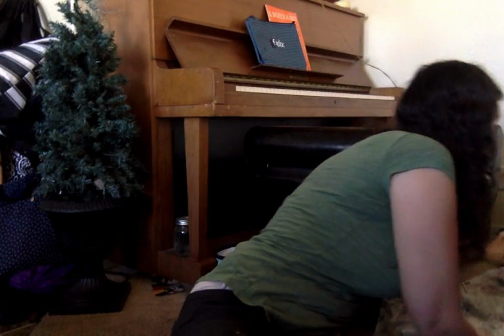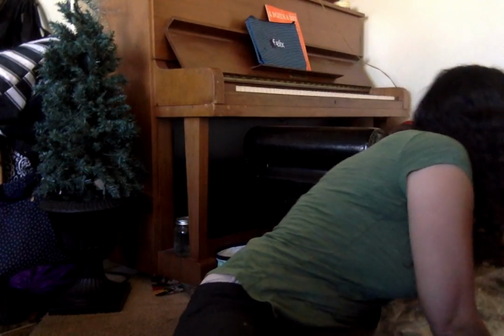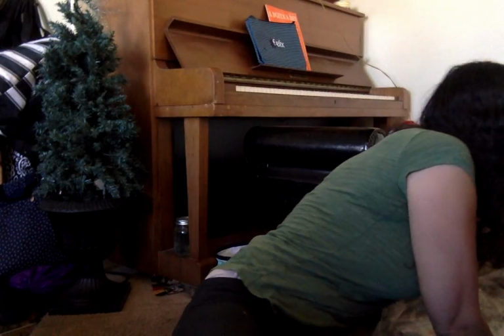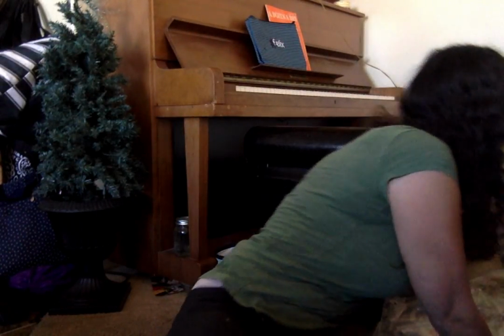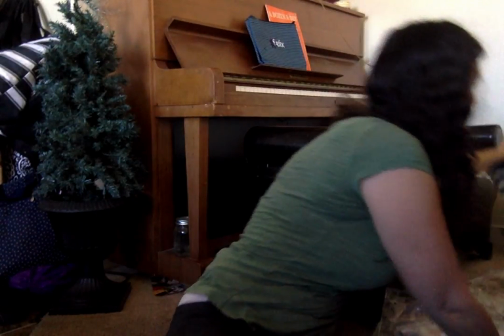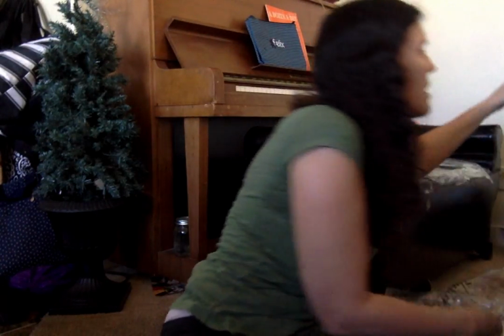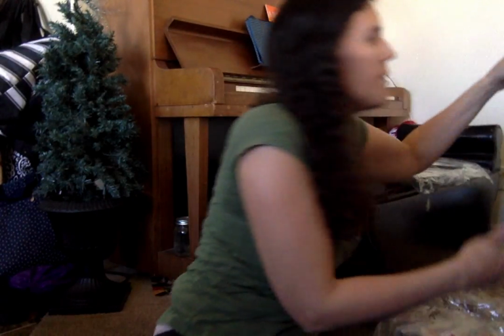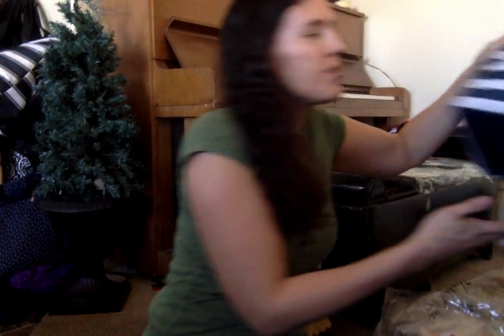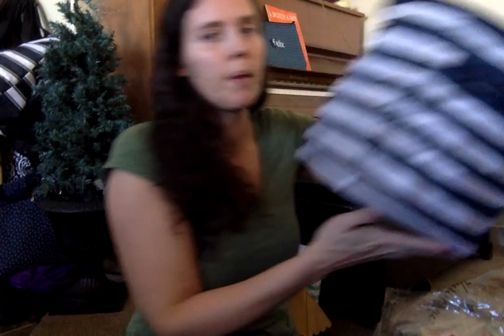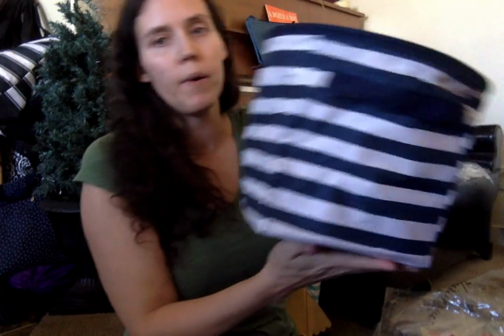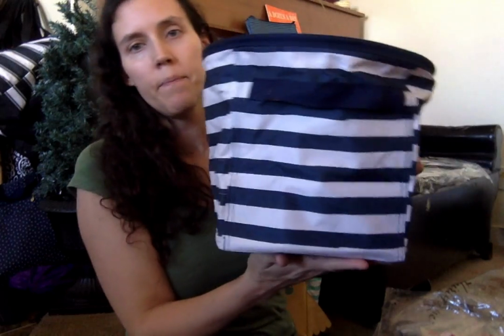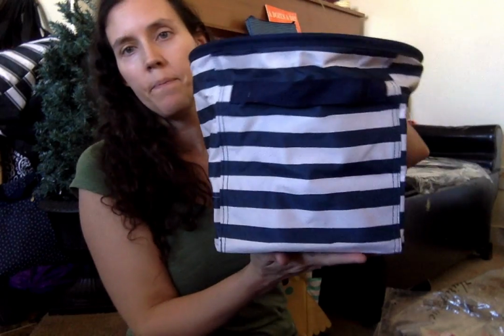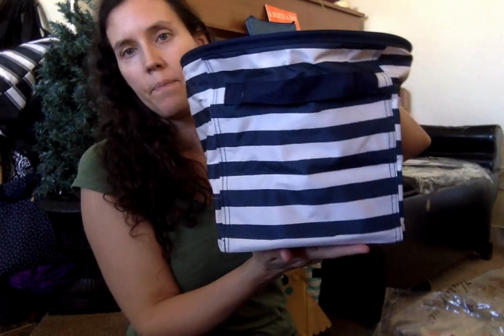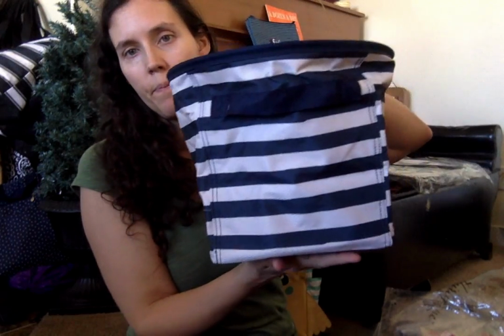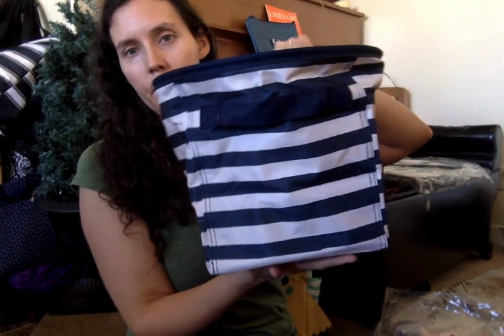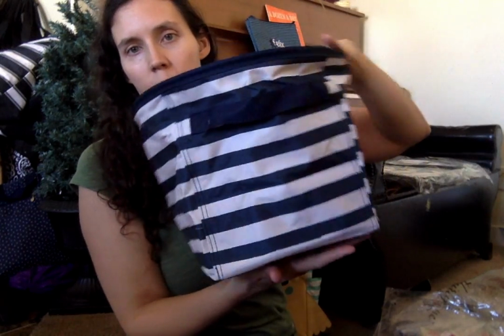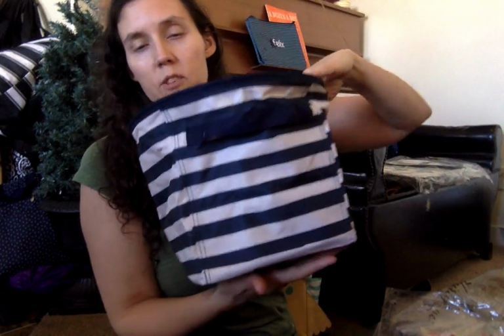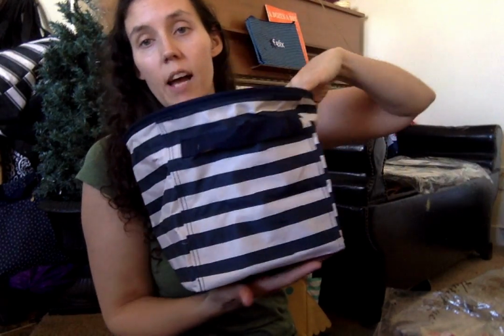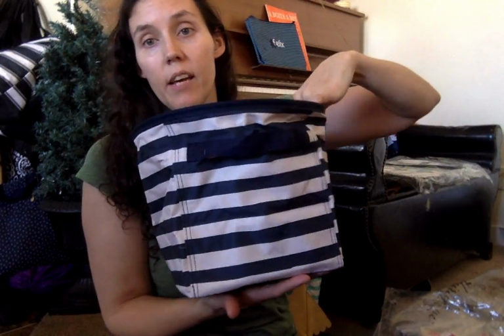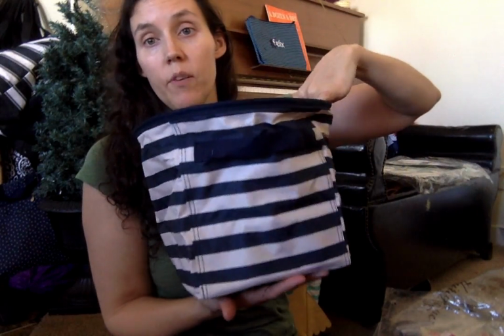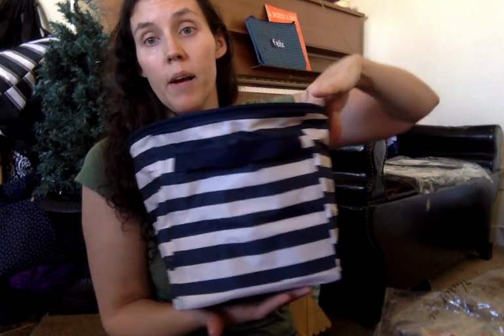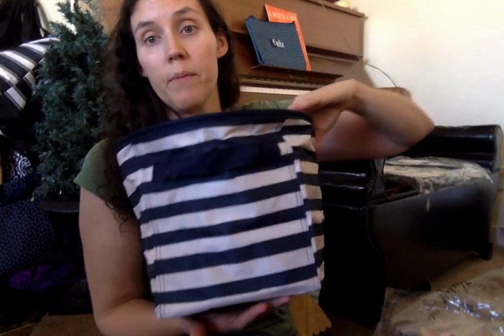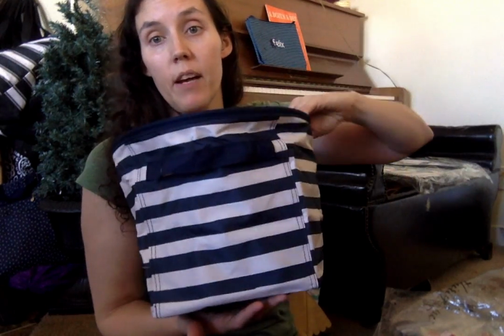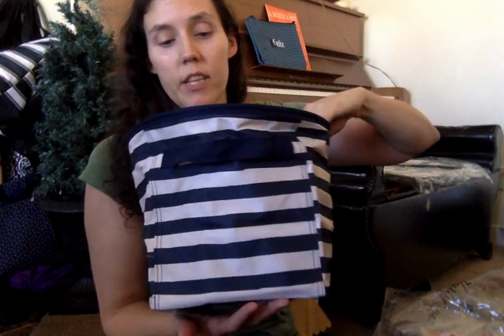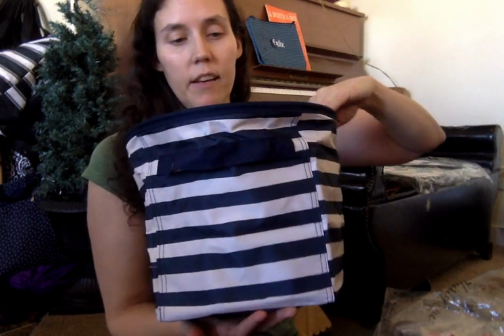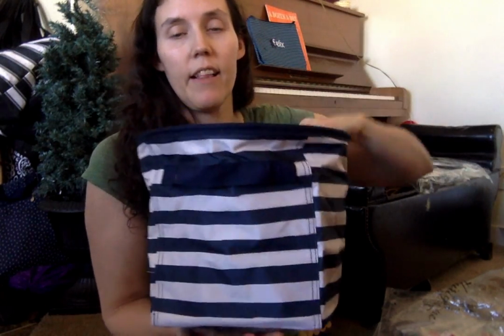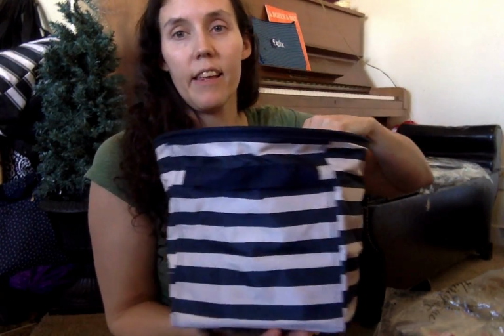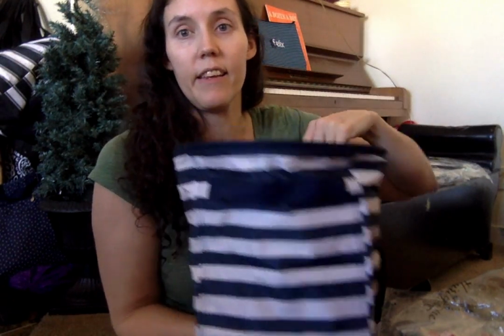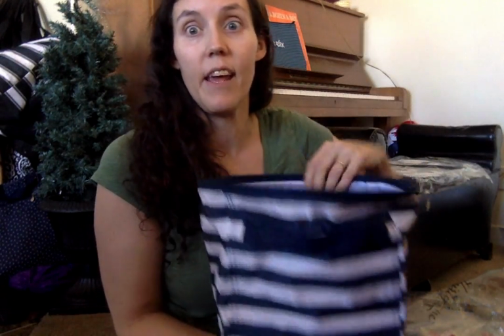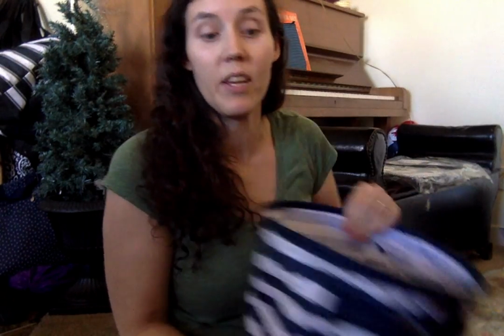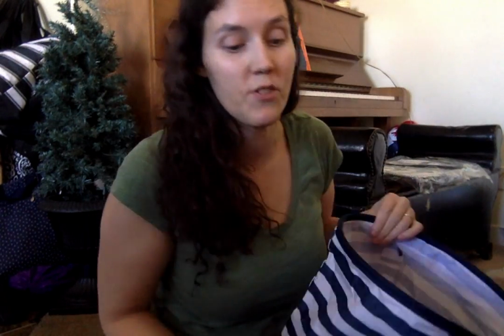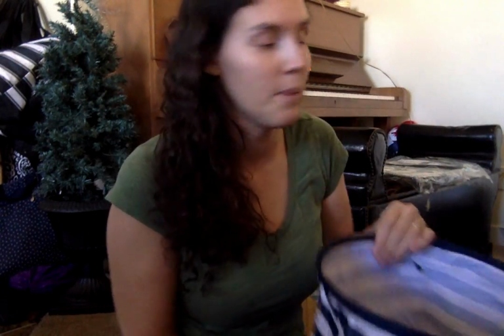This is the navy stripe one, which I'd like for my room actually. I like navy and stripes.